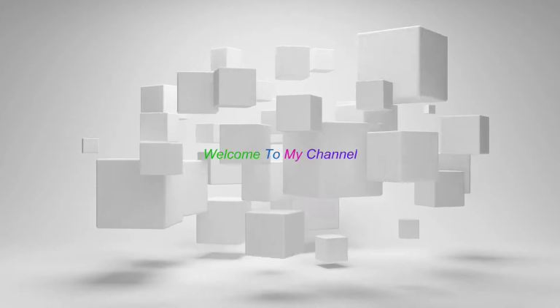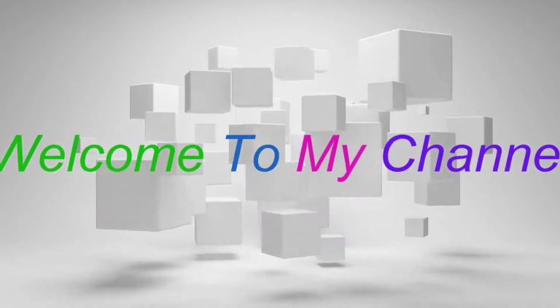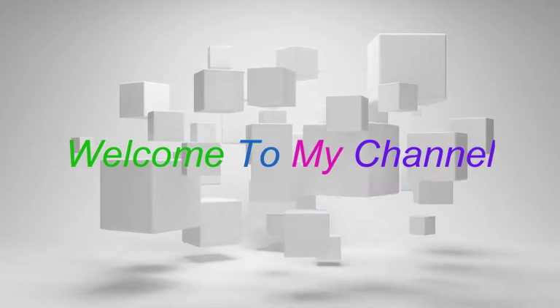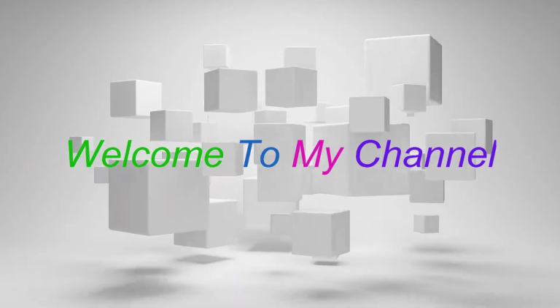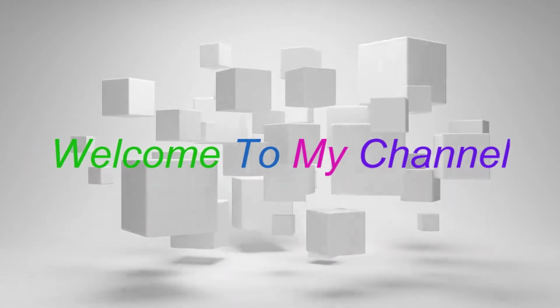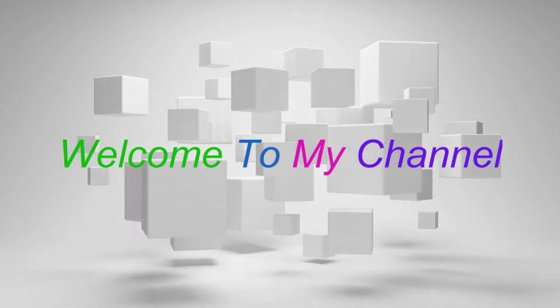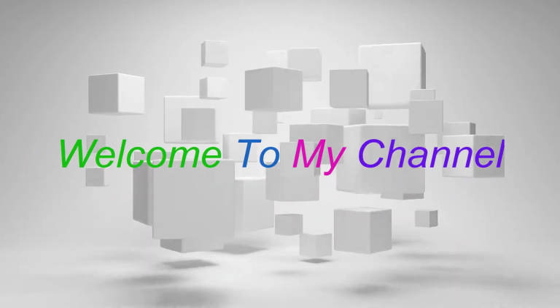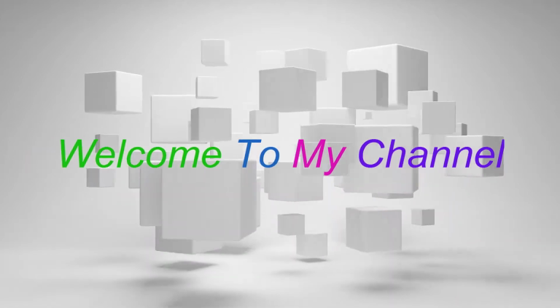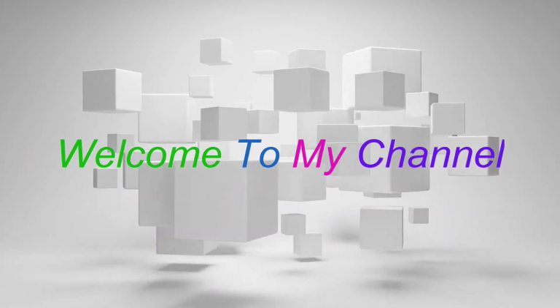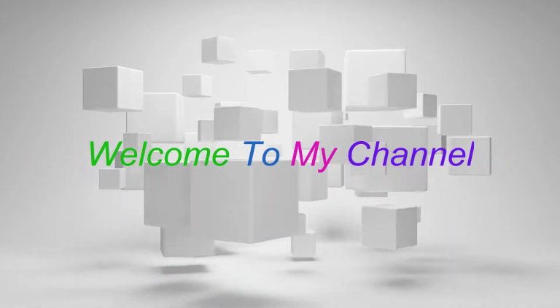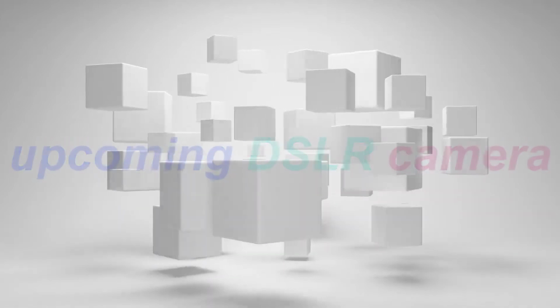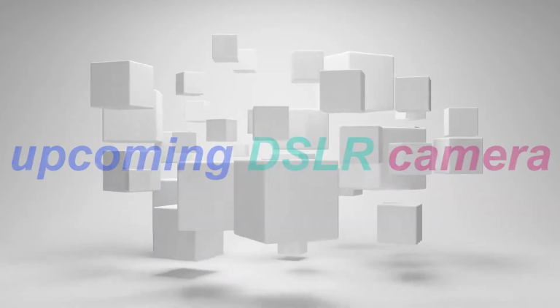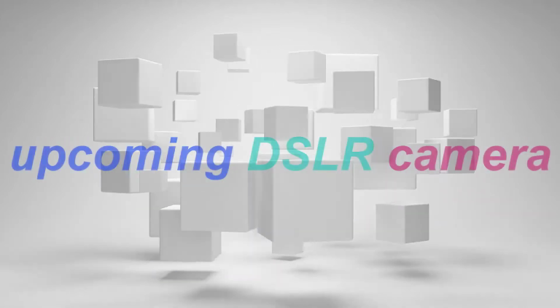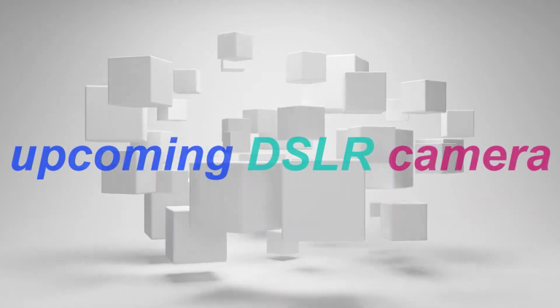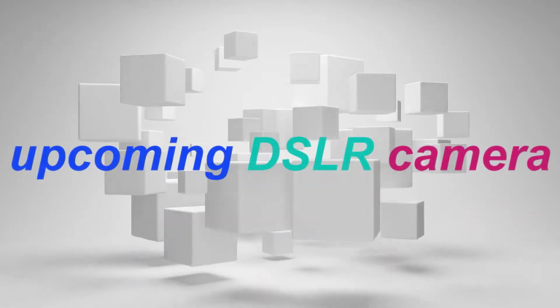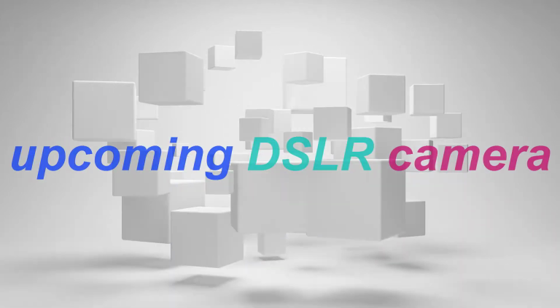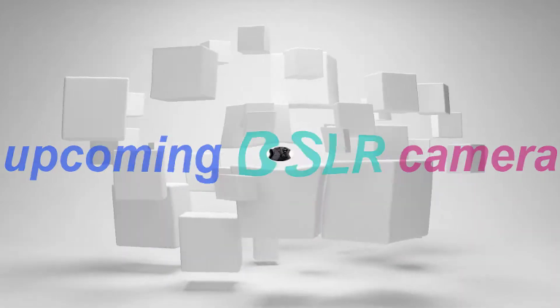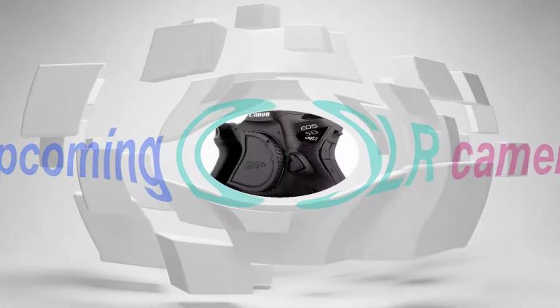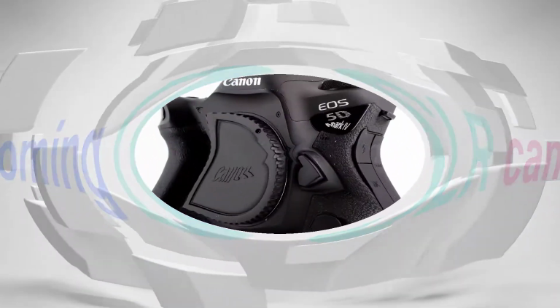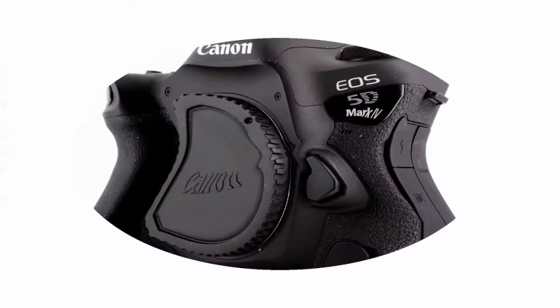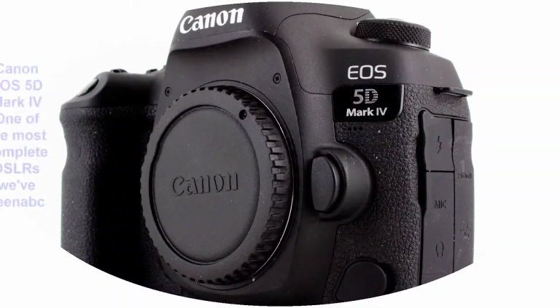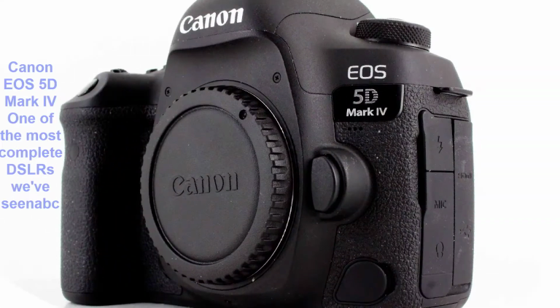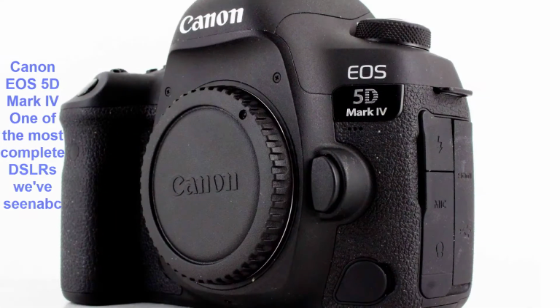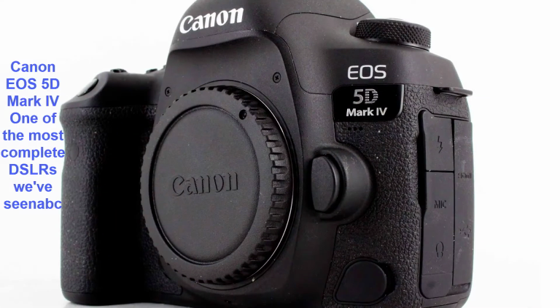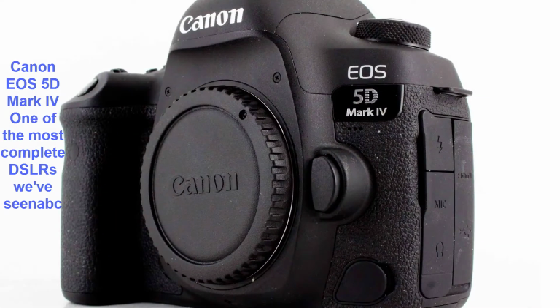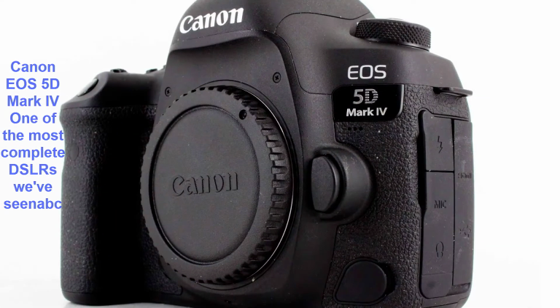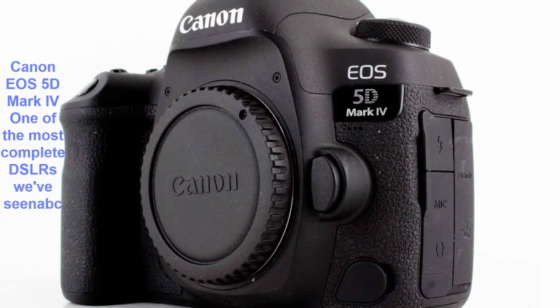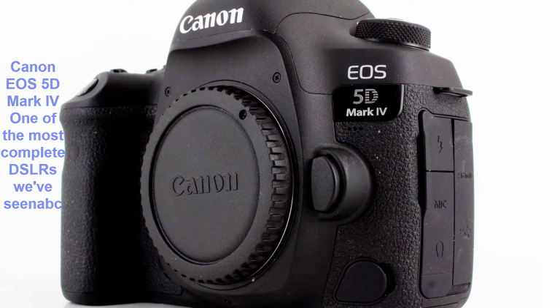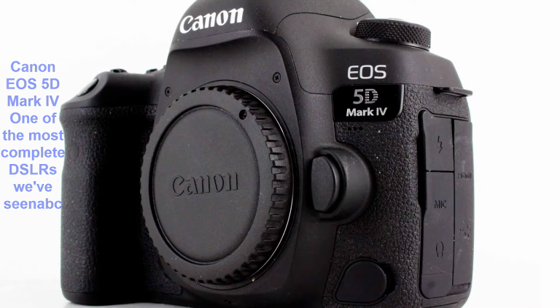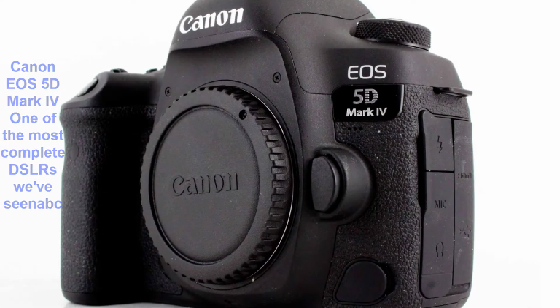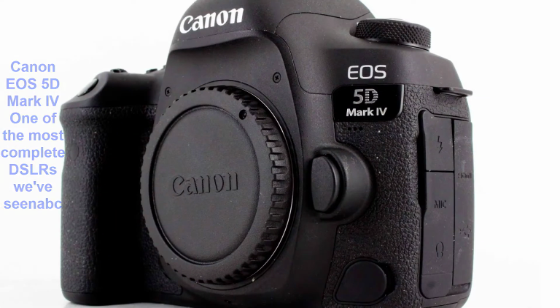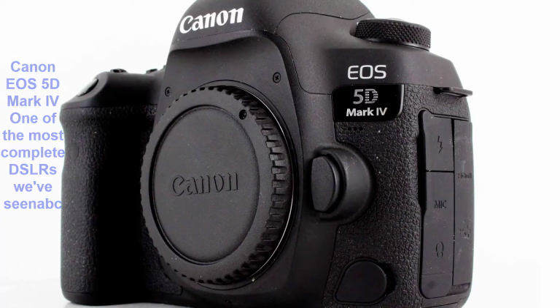Welcome to my channel. Upcoming DSLR camera: Canon EOS 5D Mark IV.